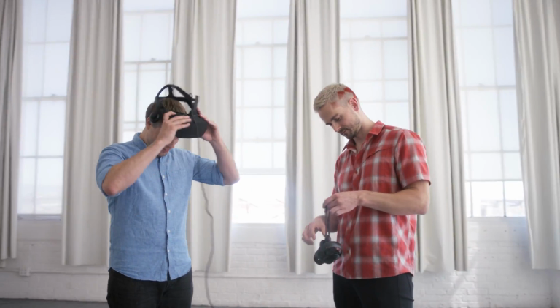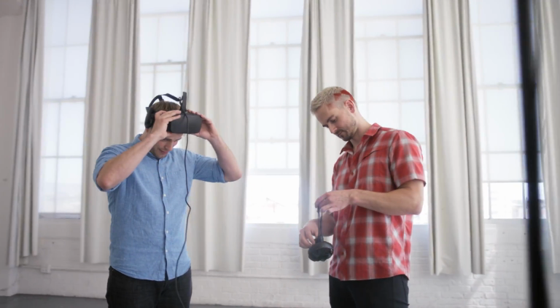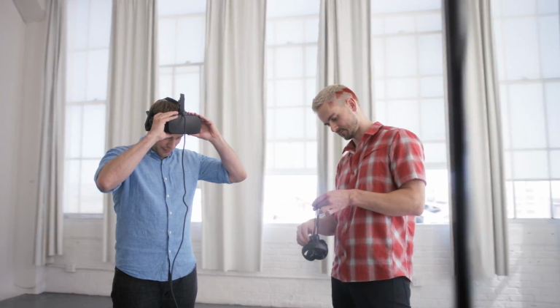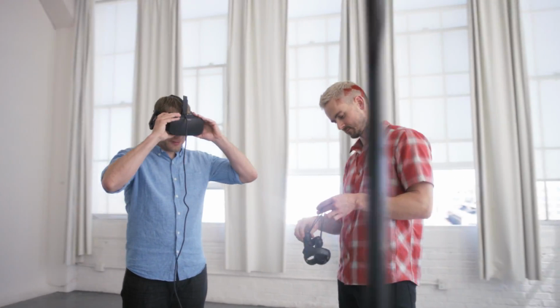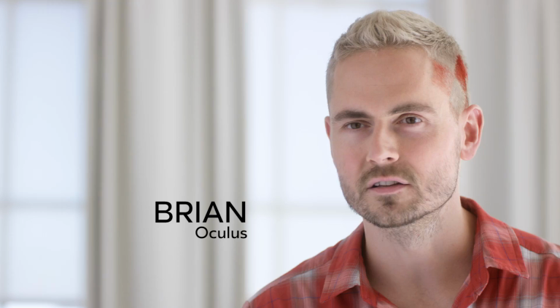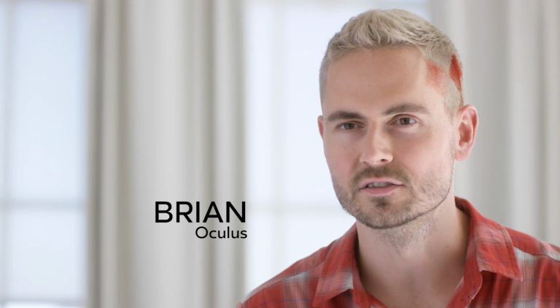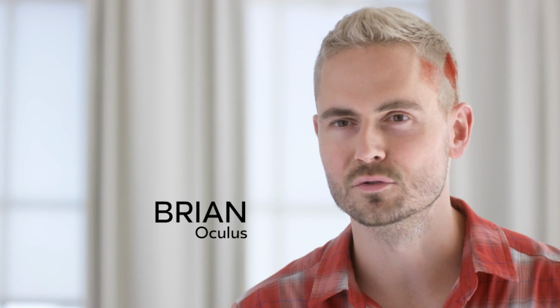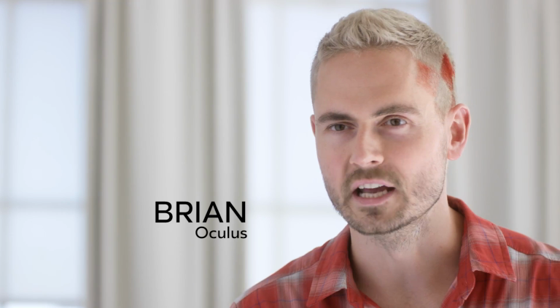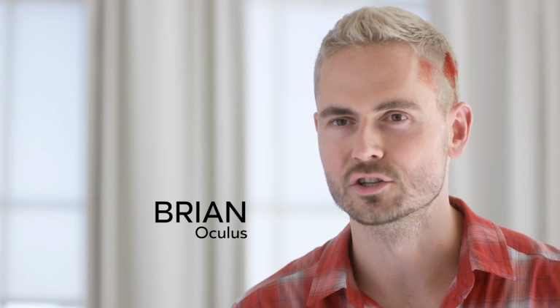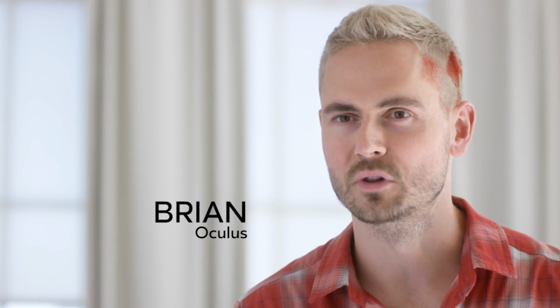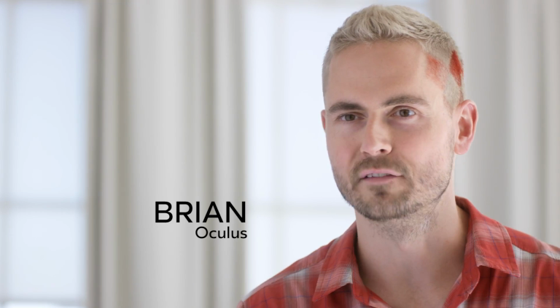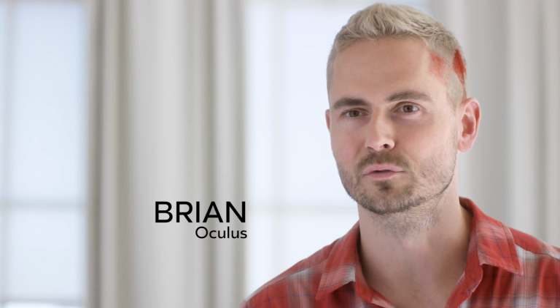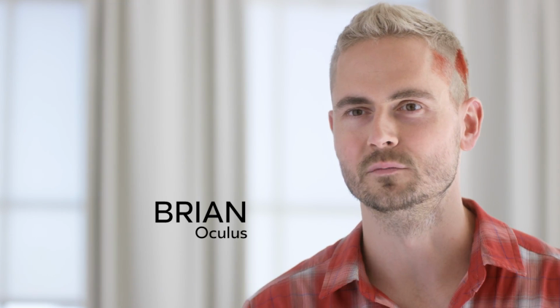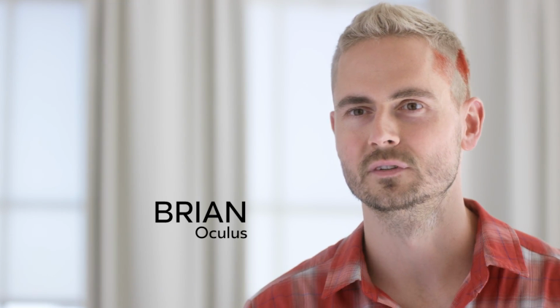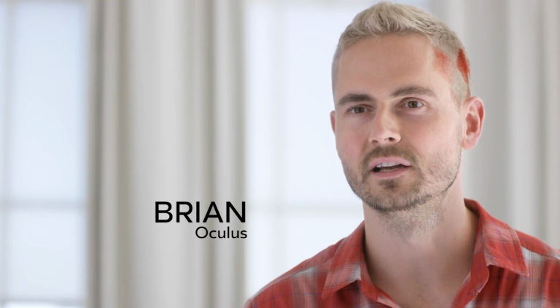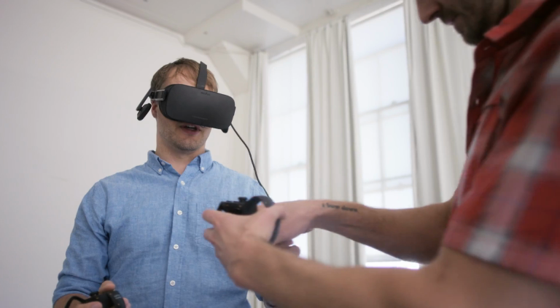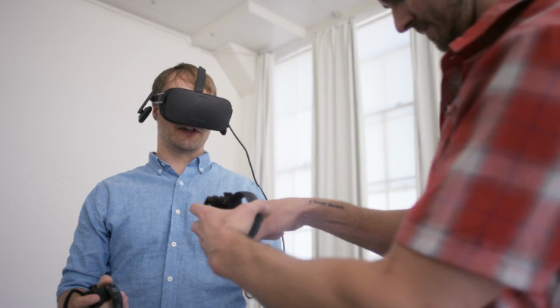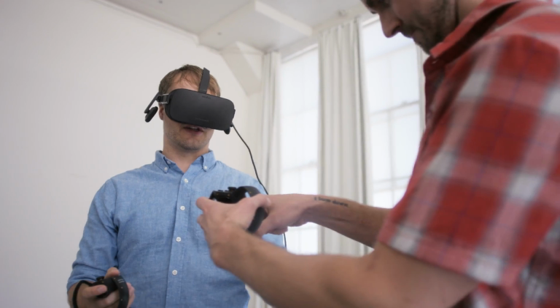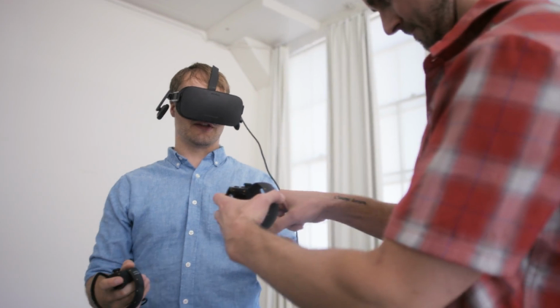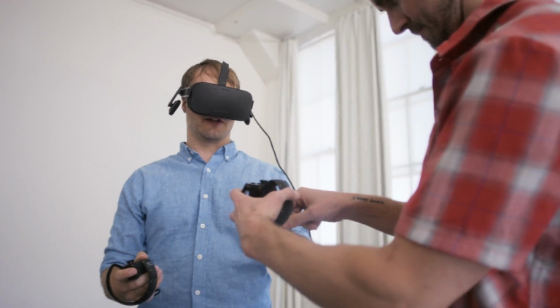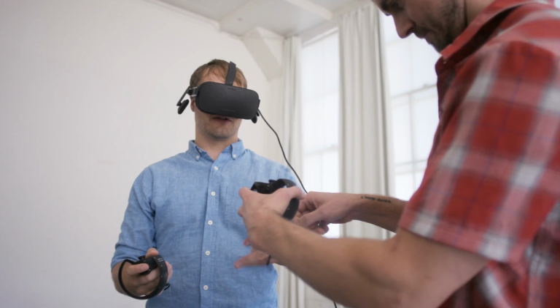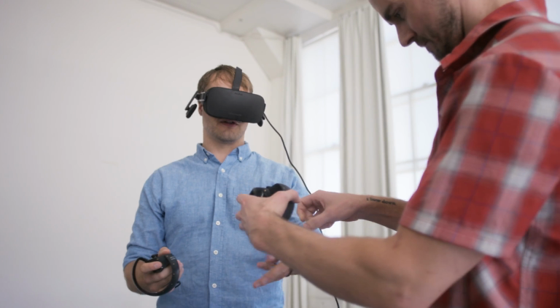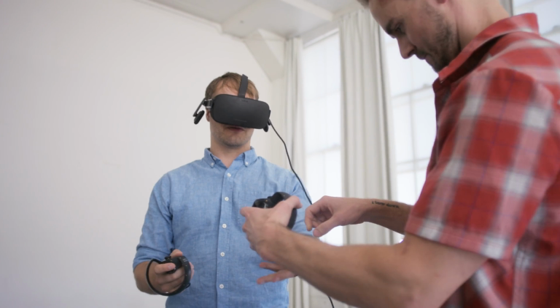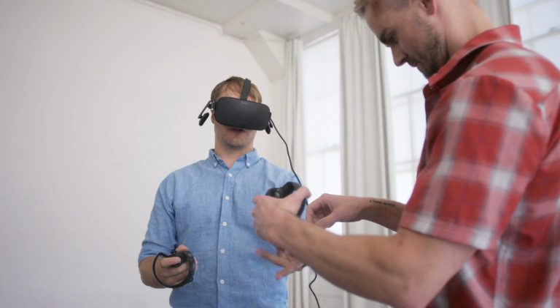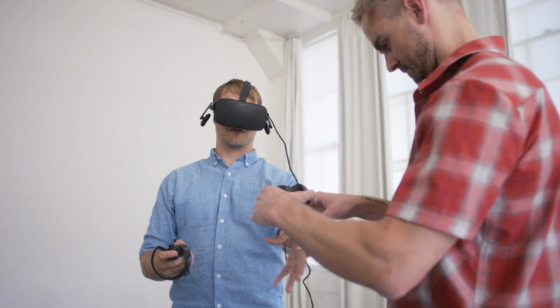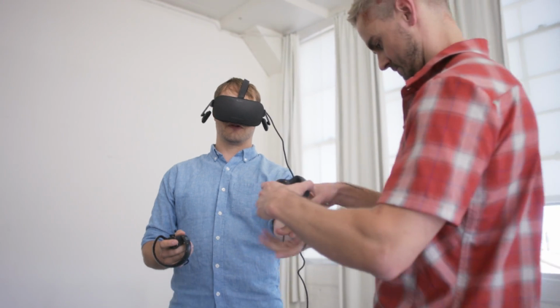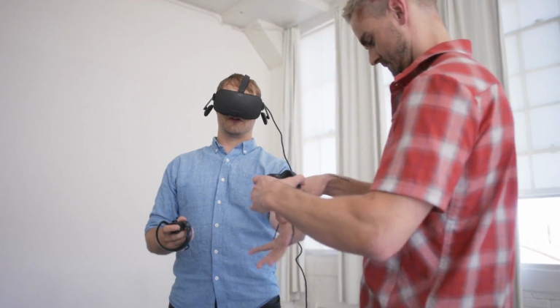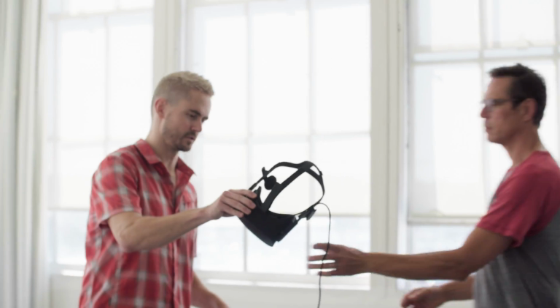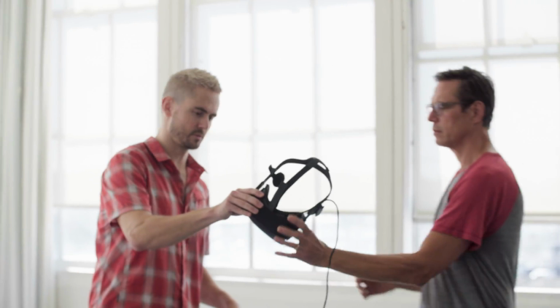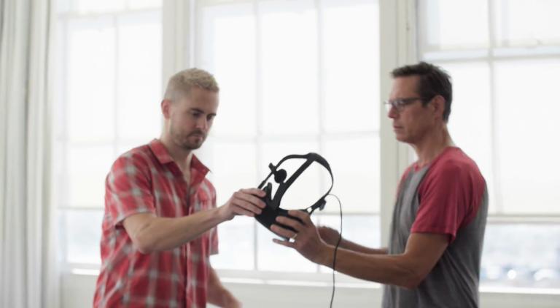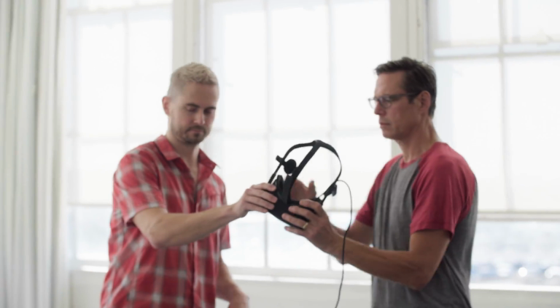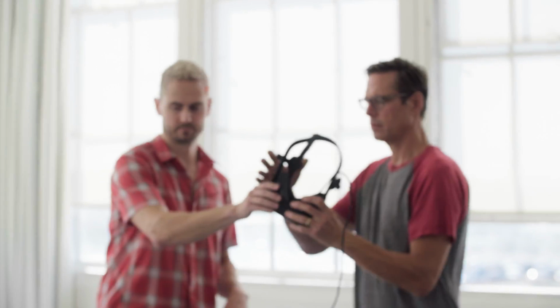Medium is Oculus' creation platform. It's digital clay, and we're building it for anyone.